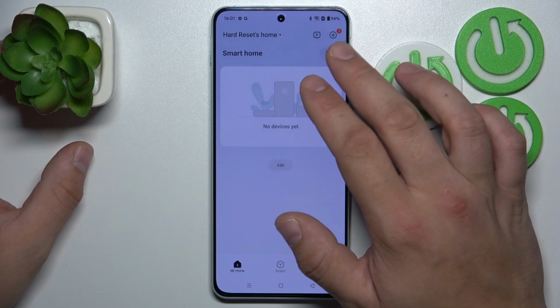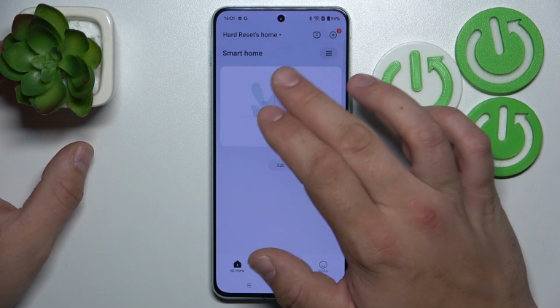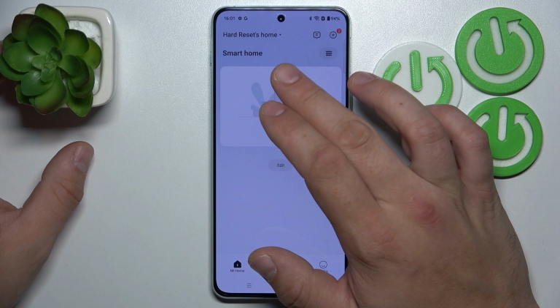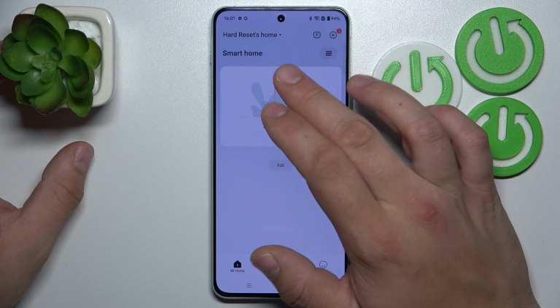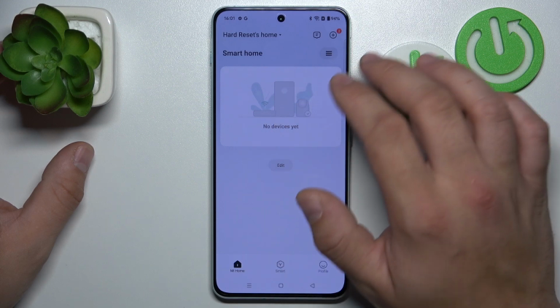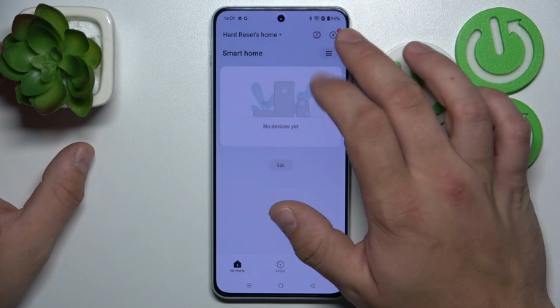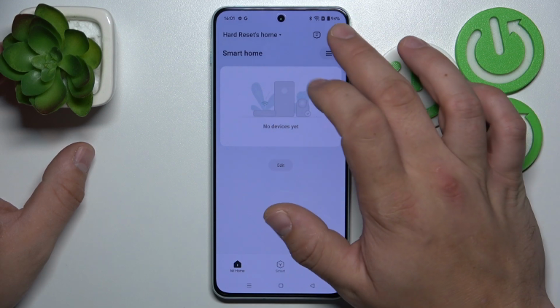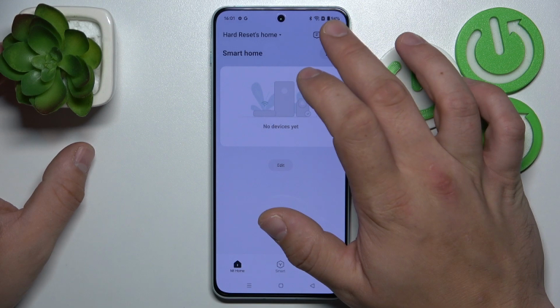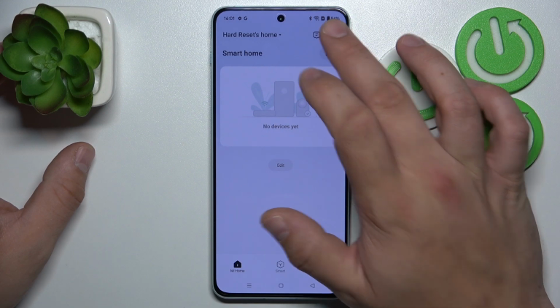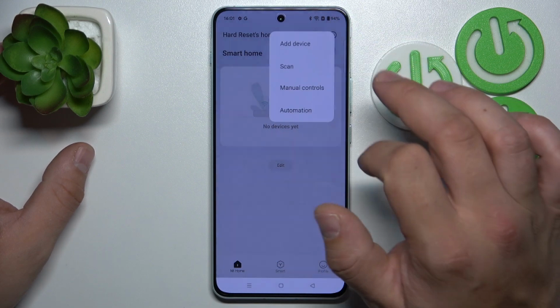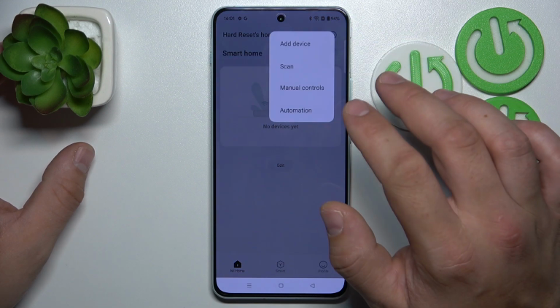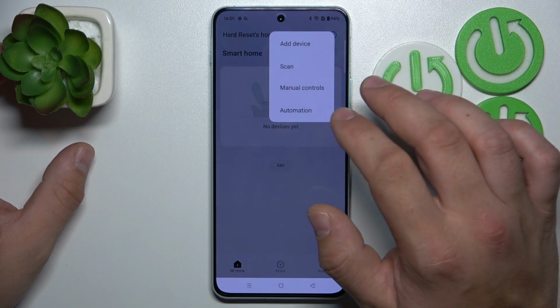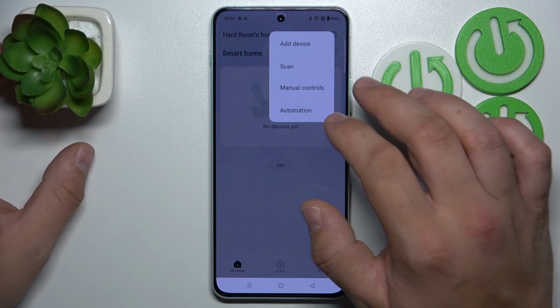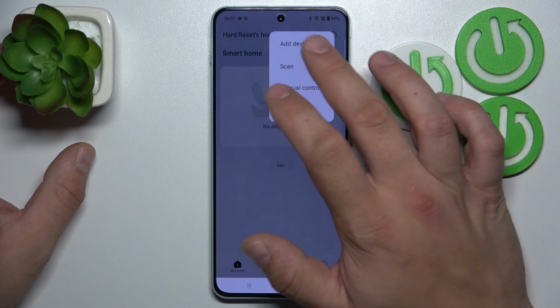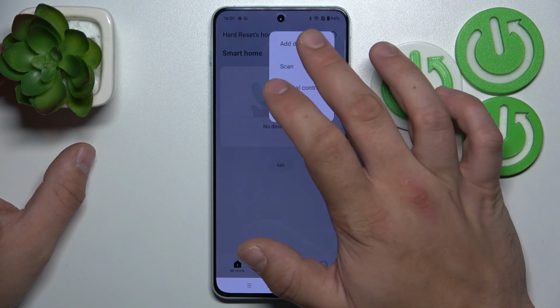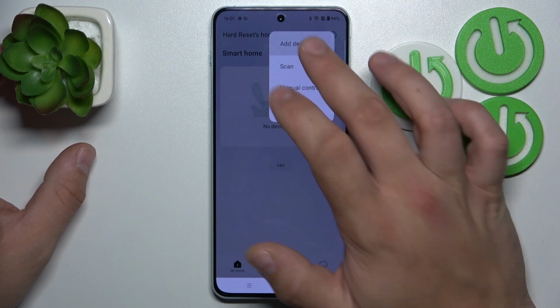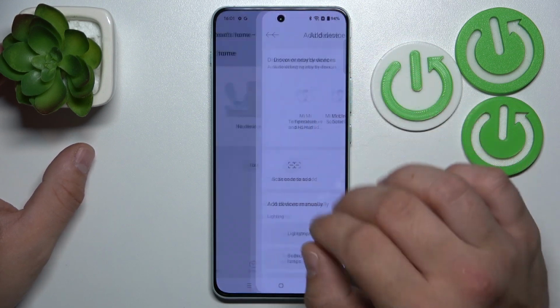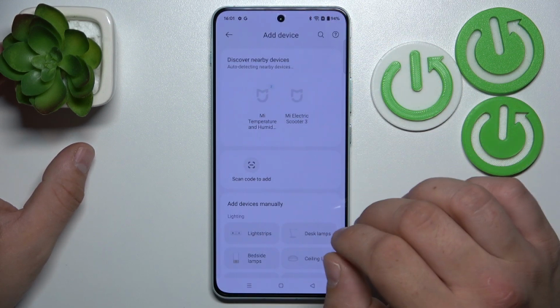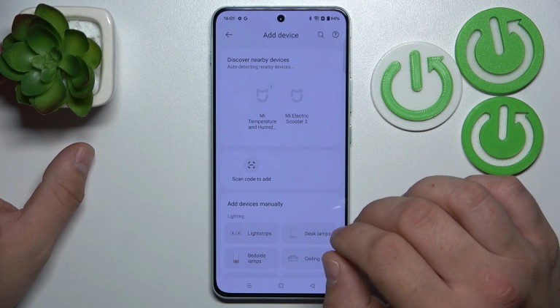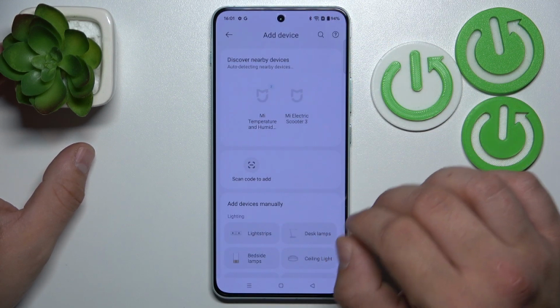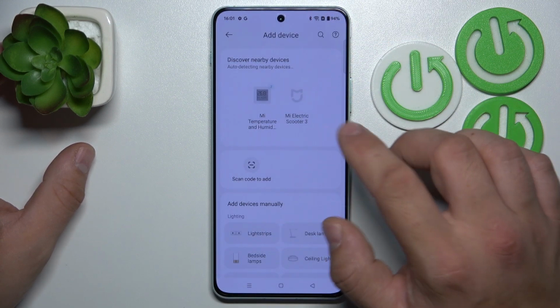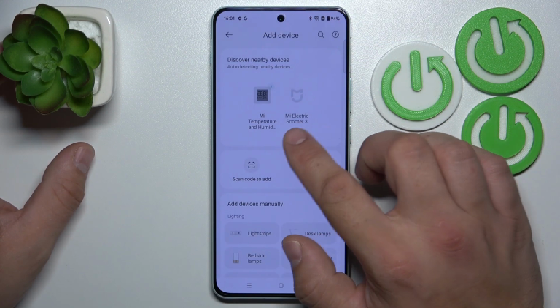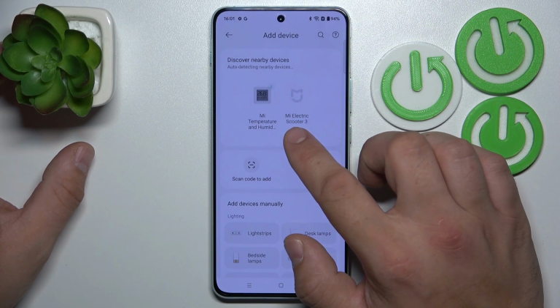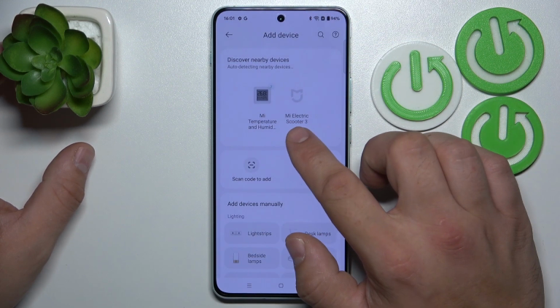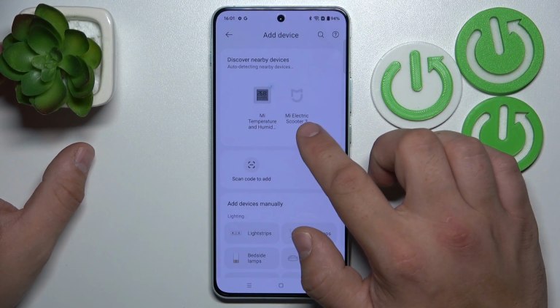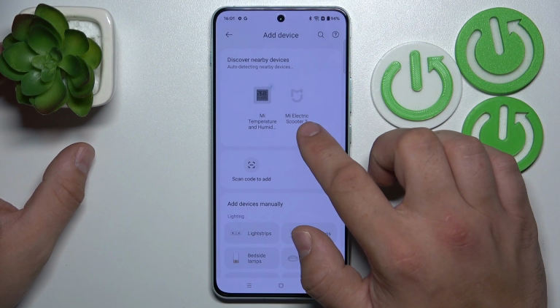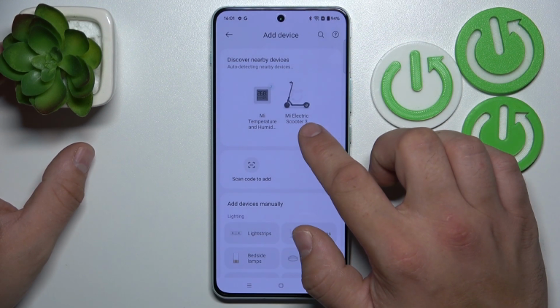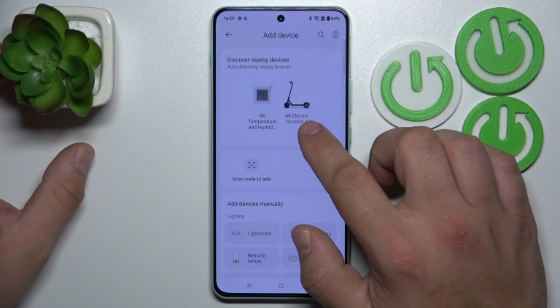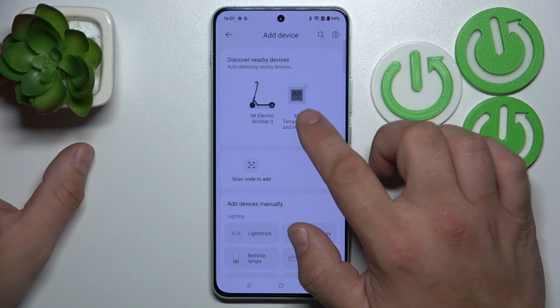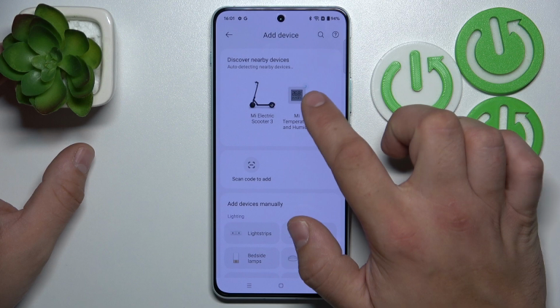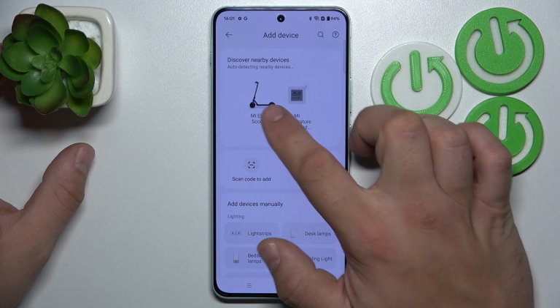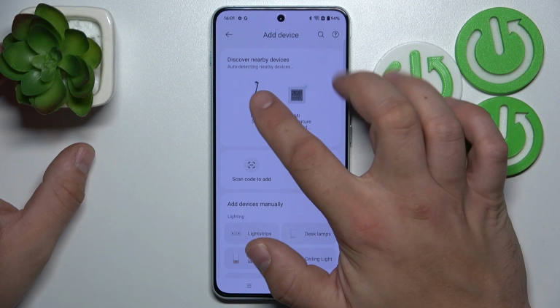Login to your account and tap plus in the top right corner. Add a device and select your Mi Electric Scooter 3.